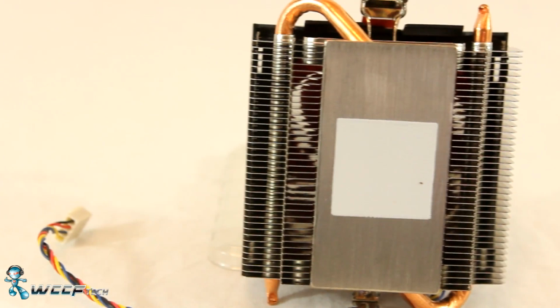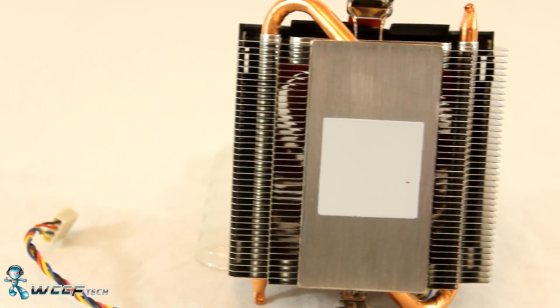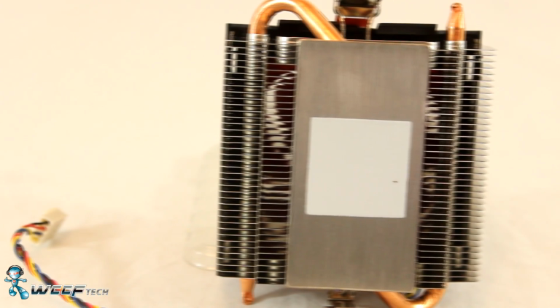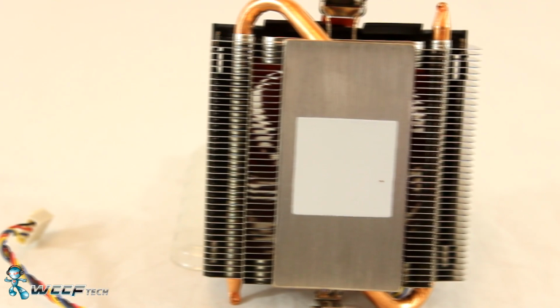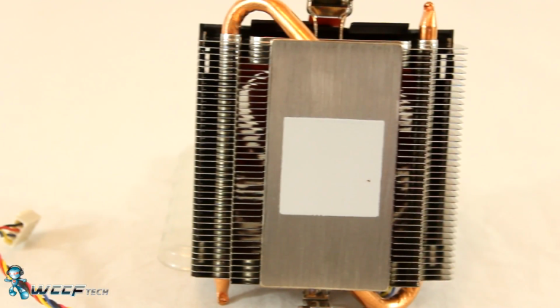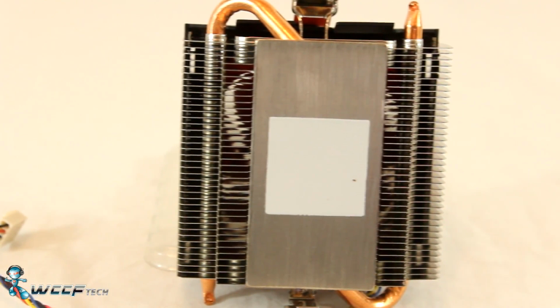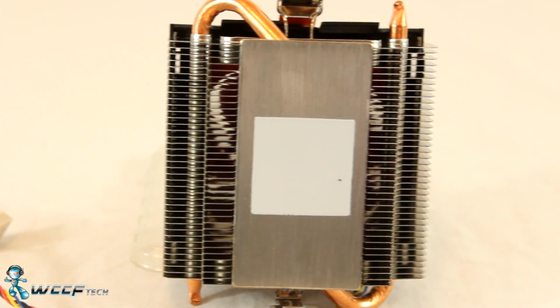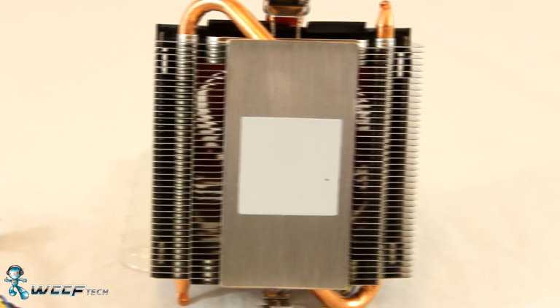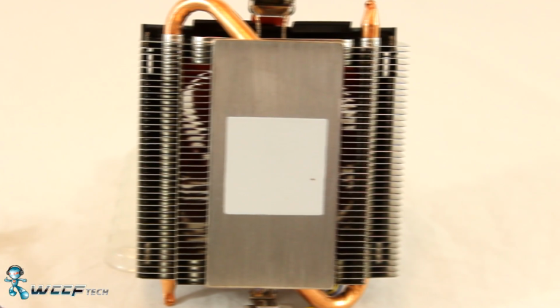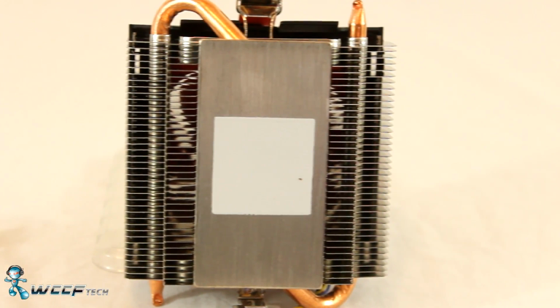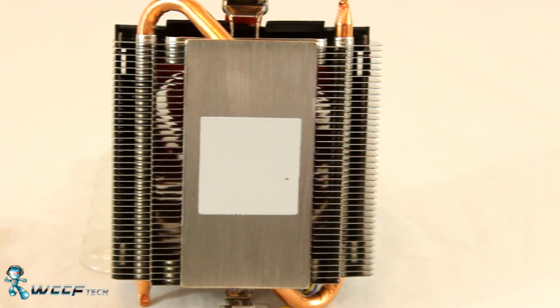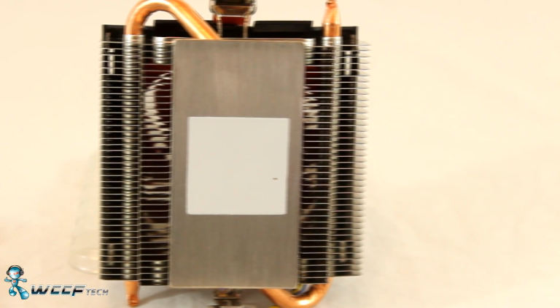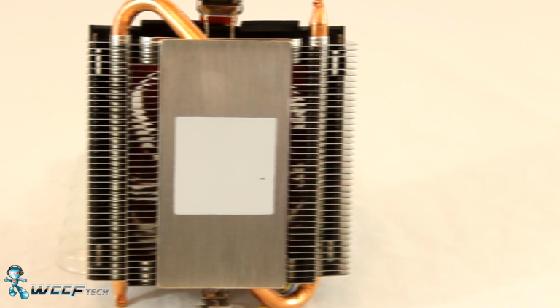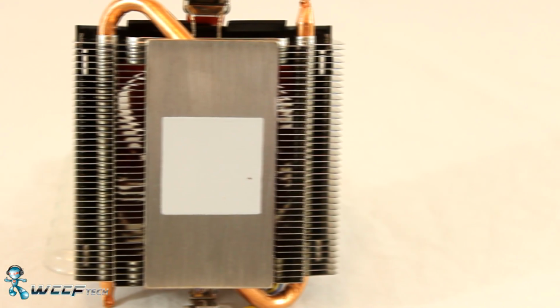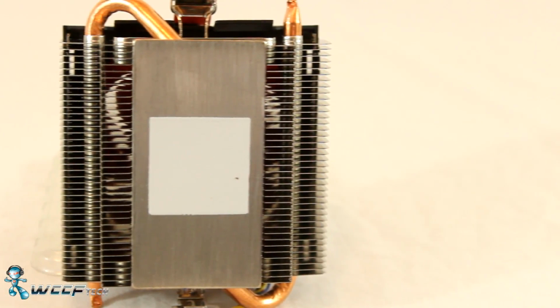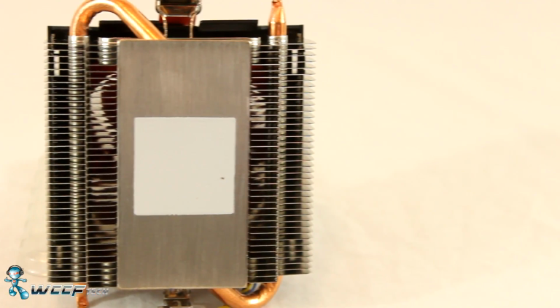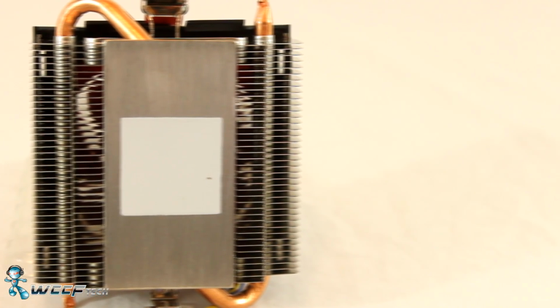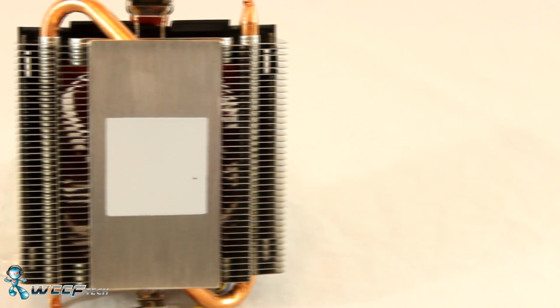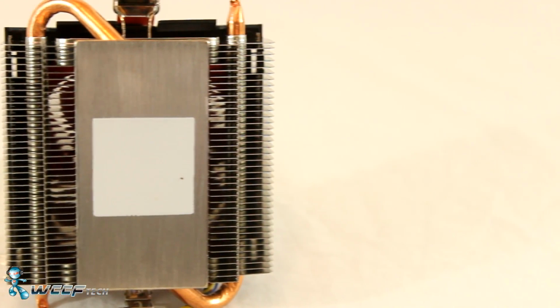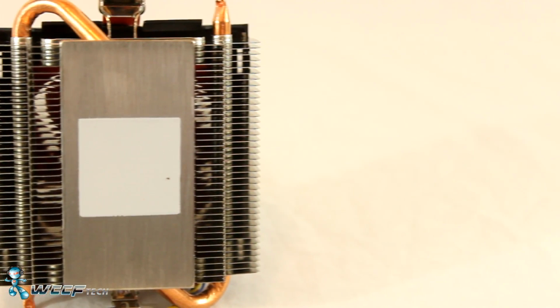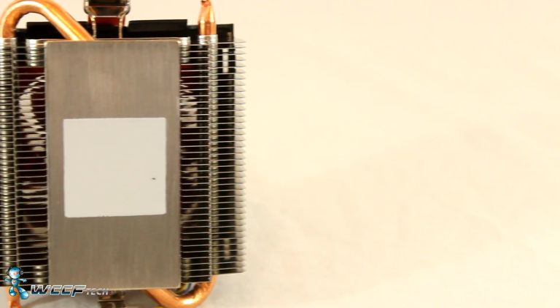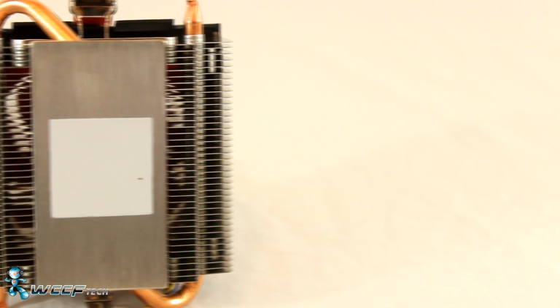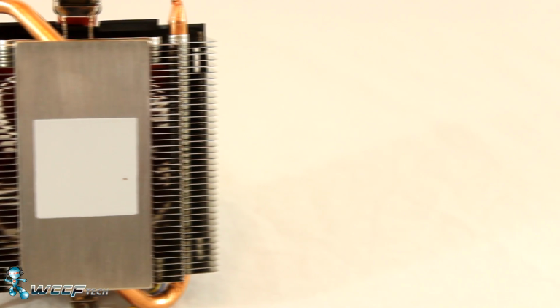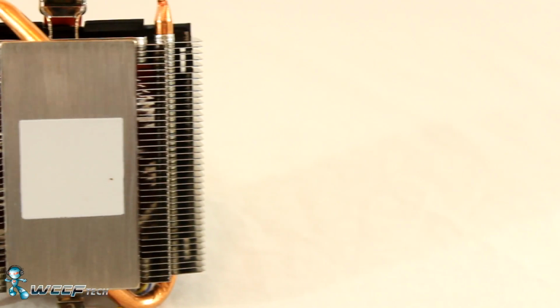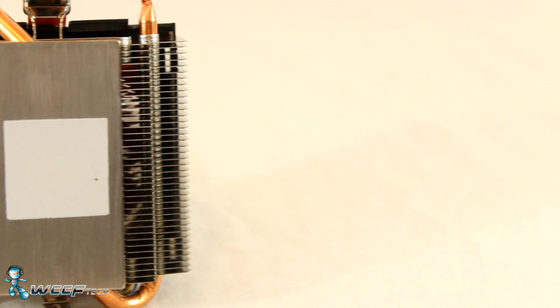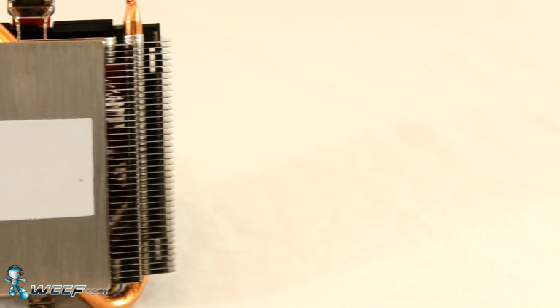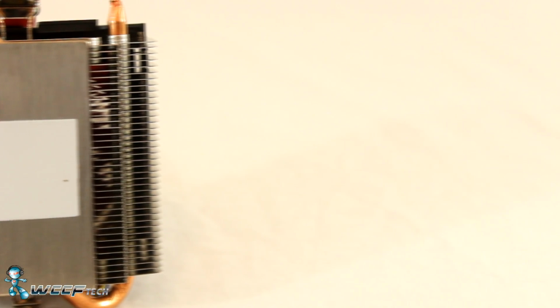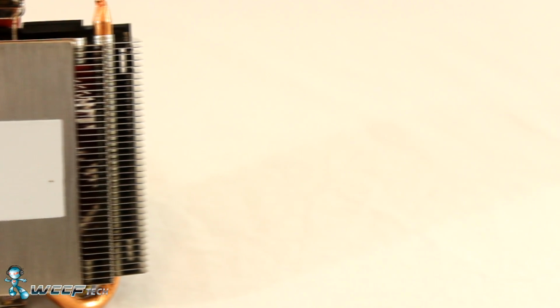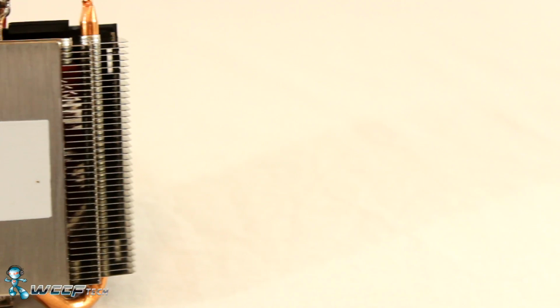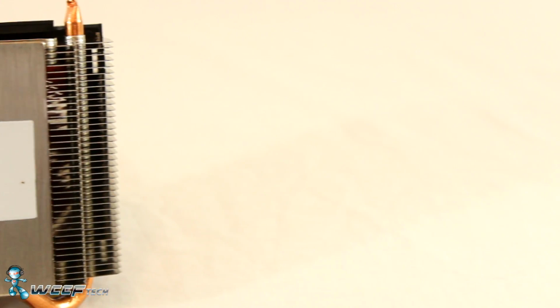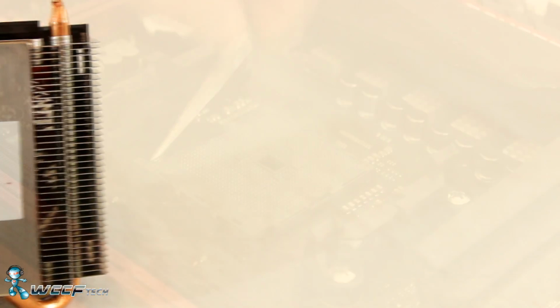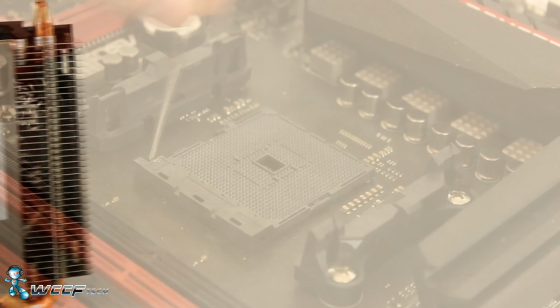So how does this translate to gaming performance? Well, let's take a look and see.